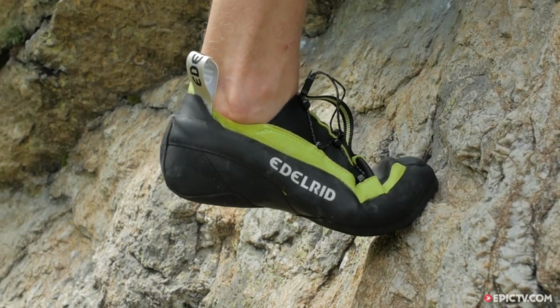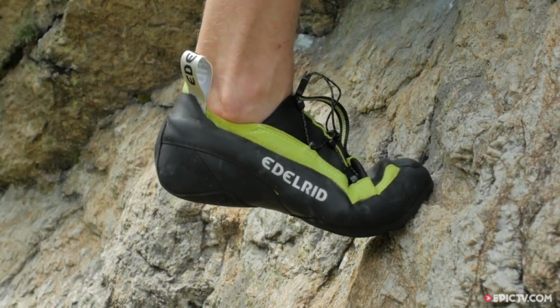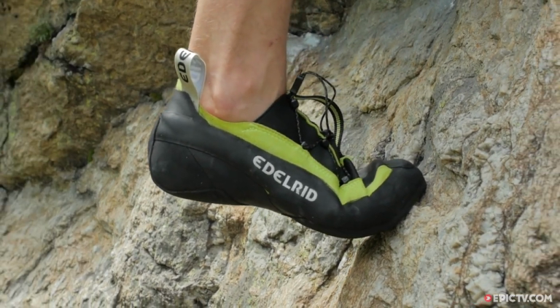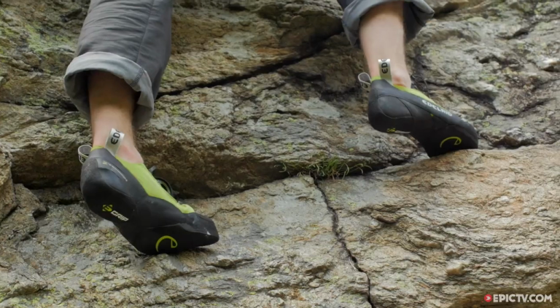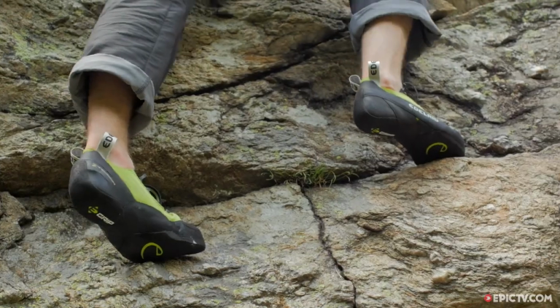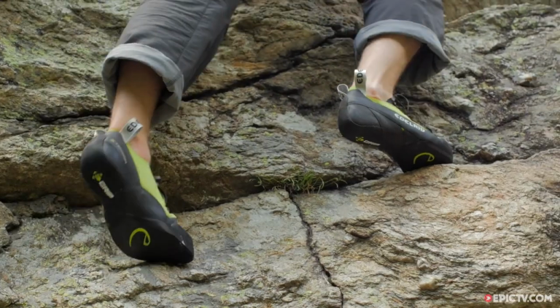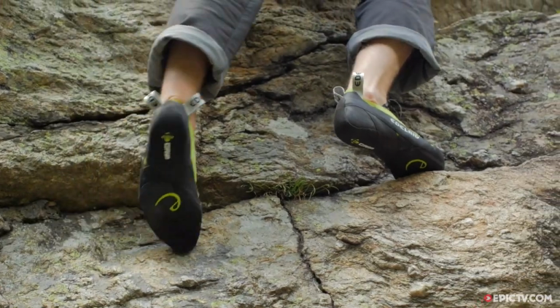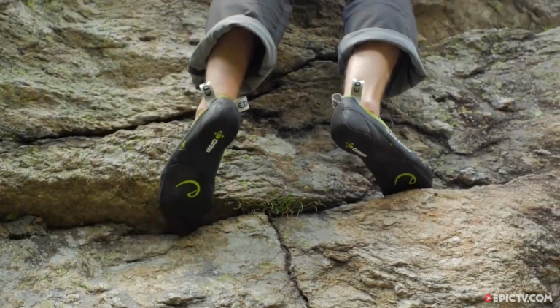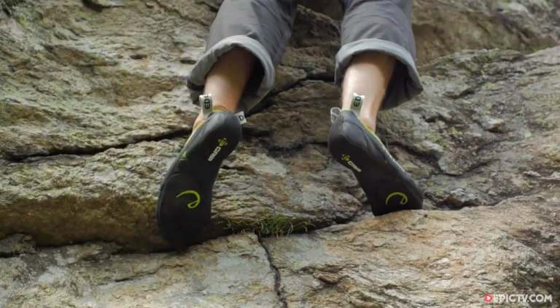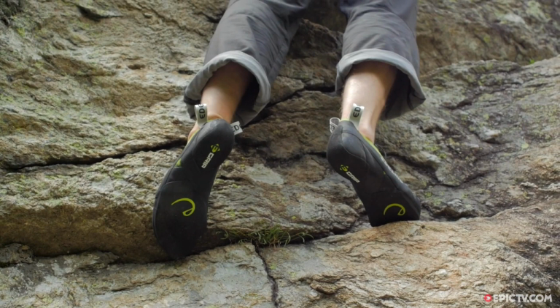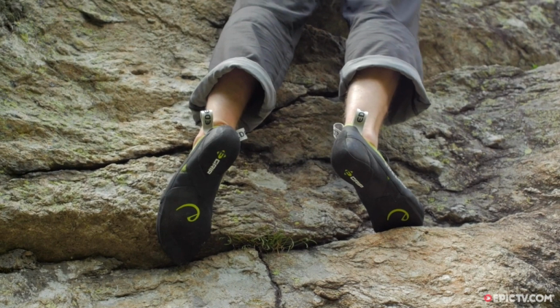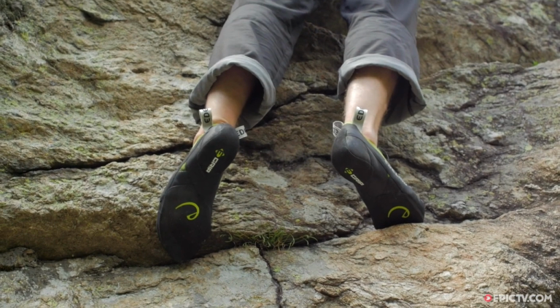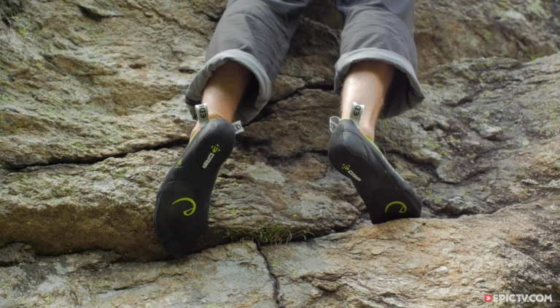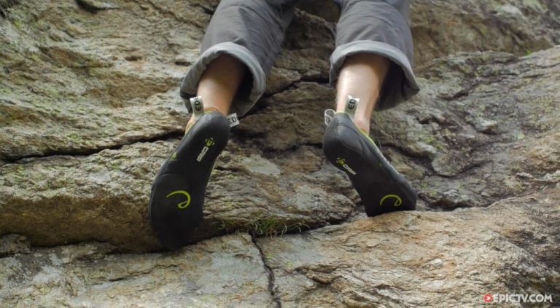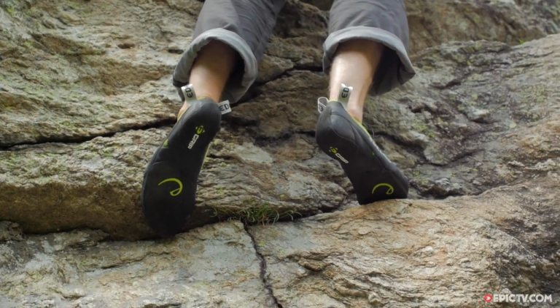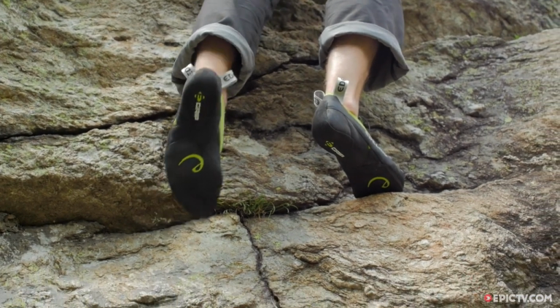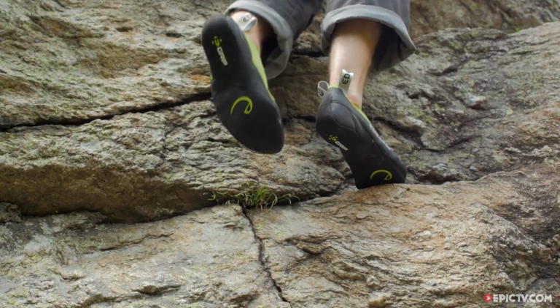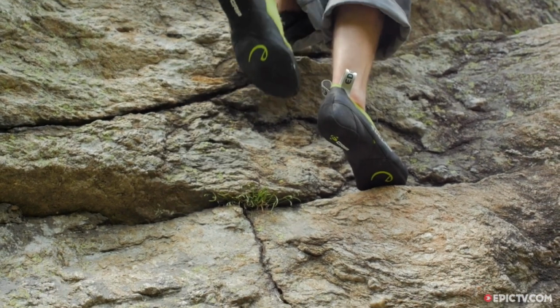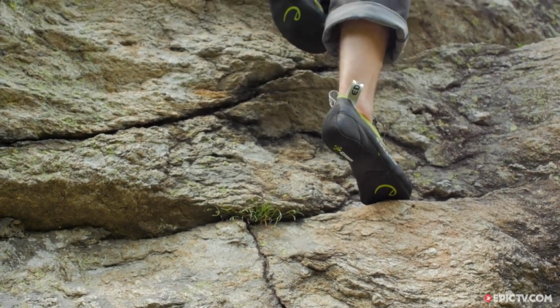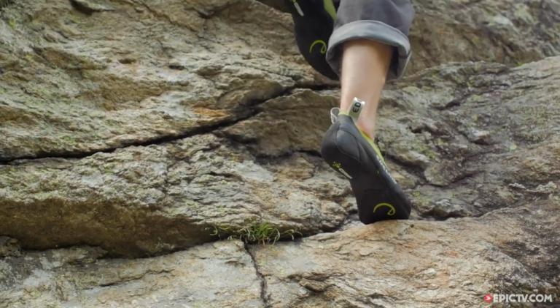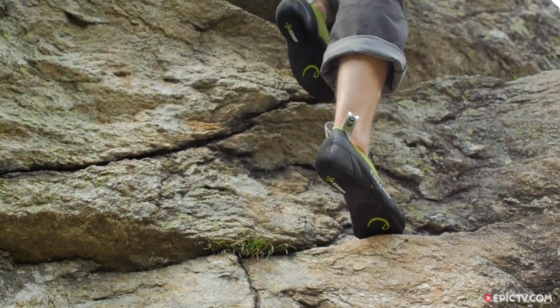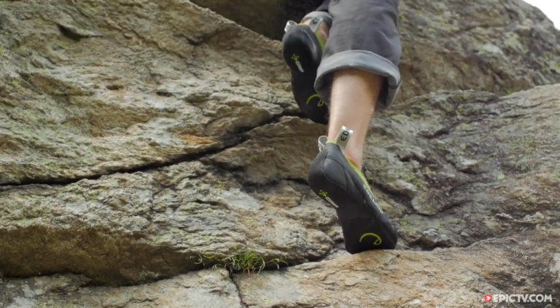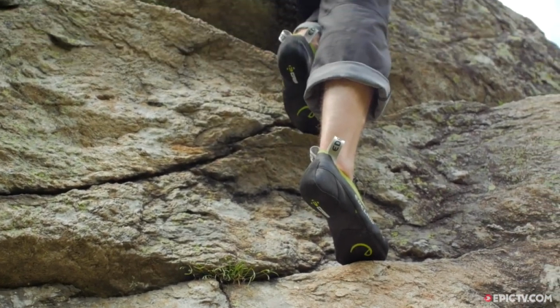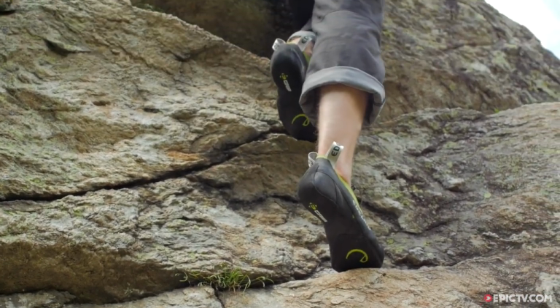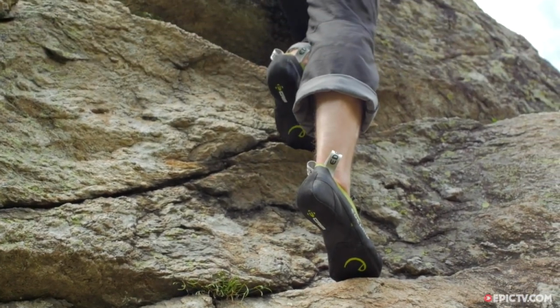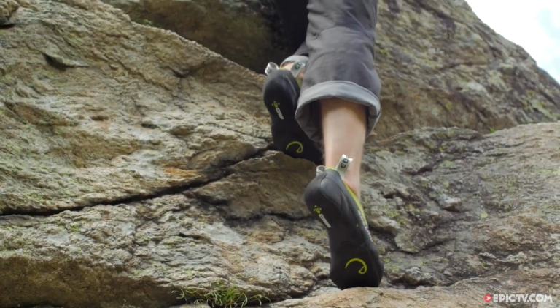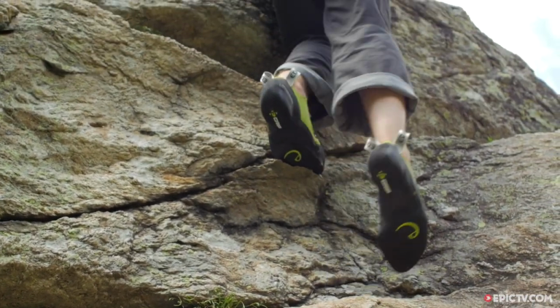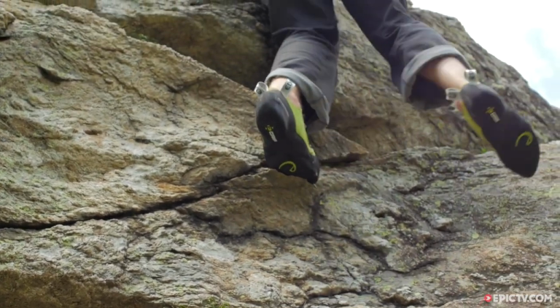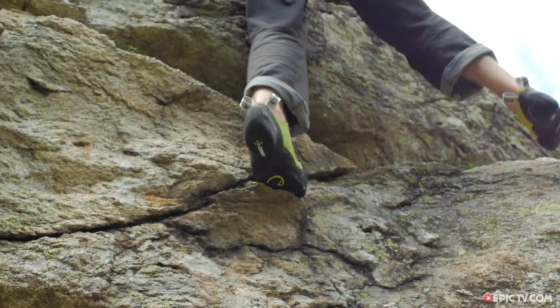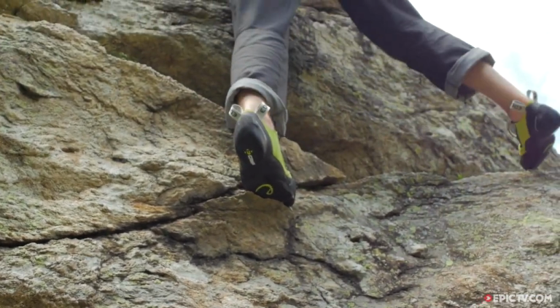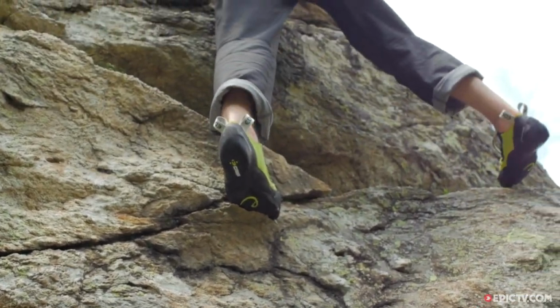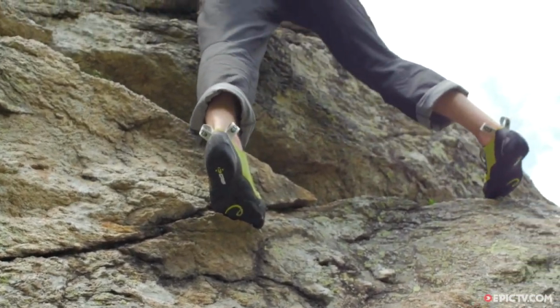However, it still has a generous rubber patch on top of the toe to help with hooking performance.